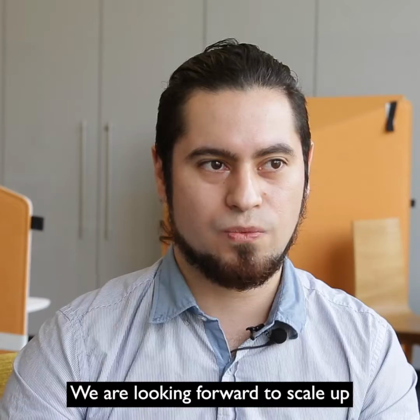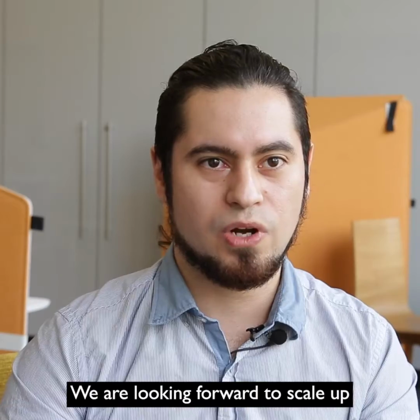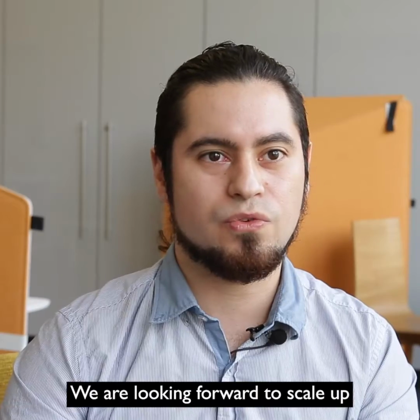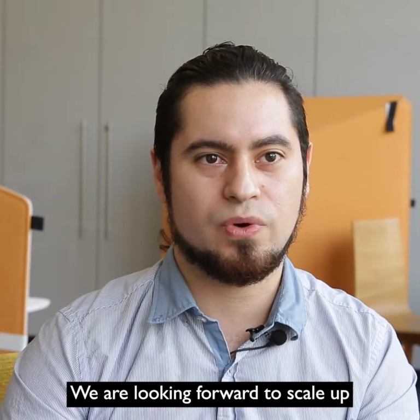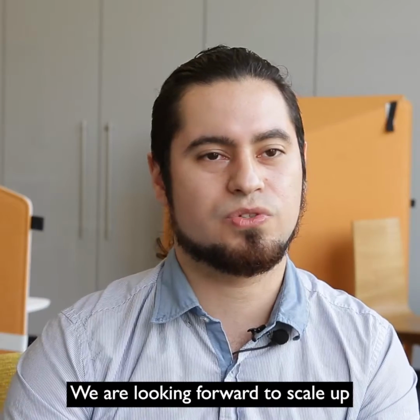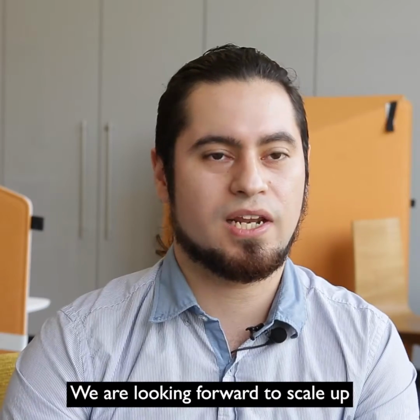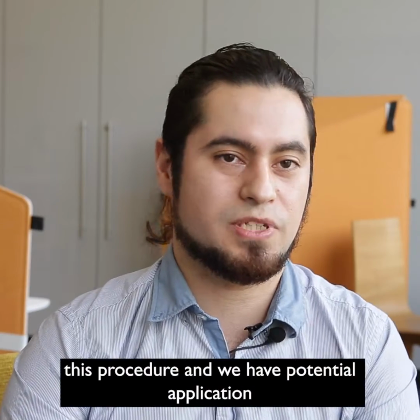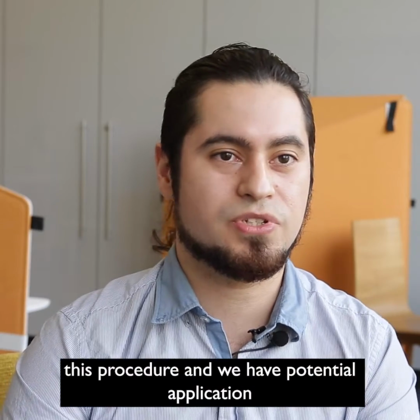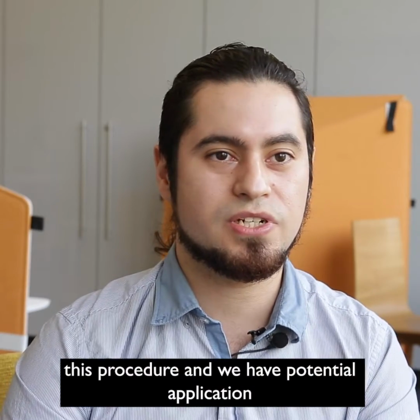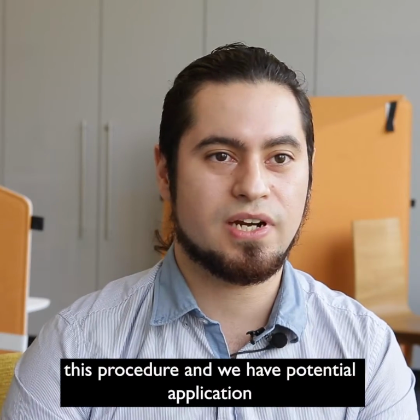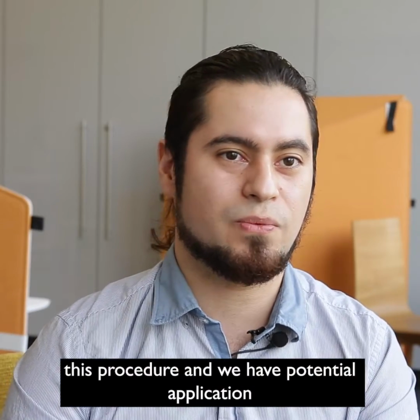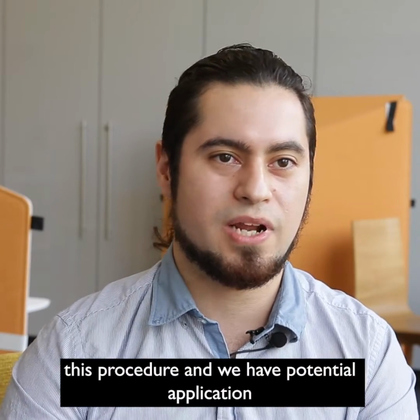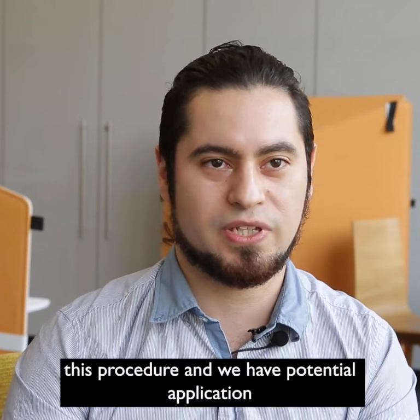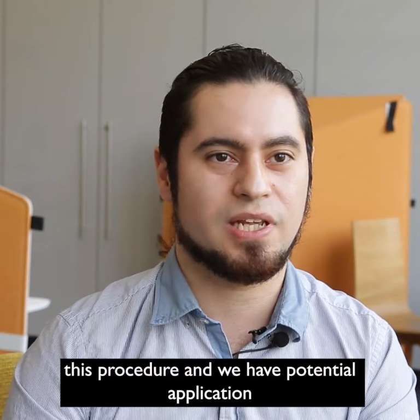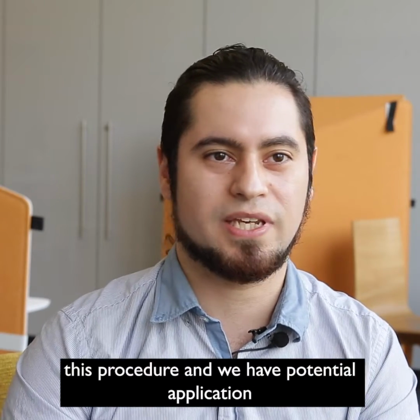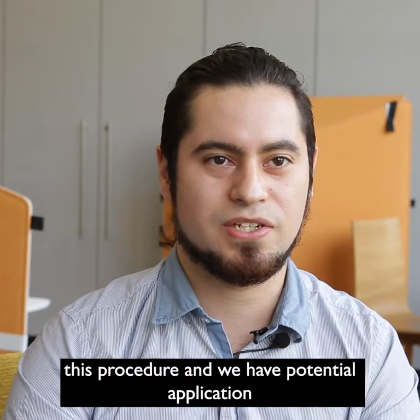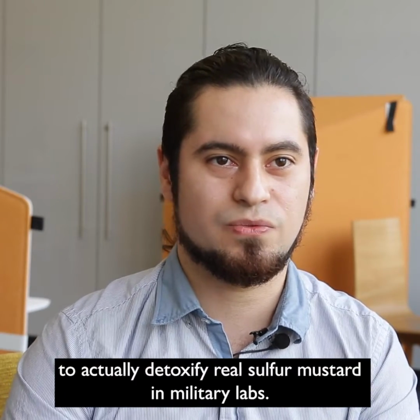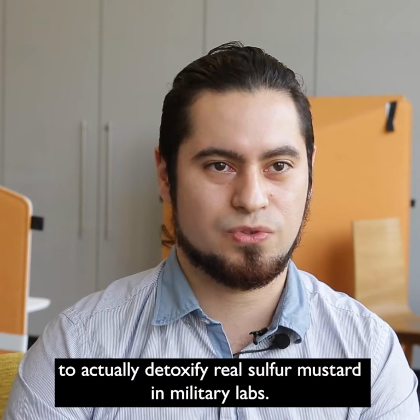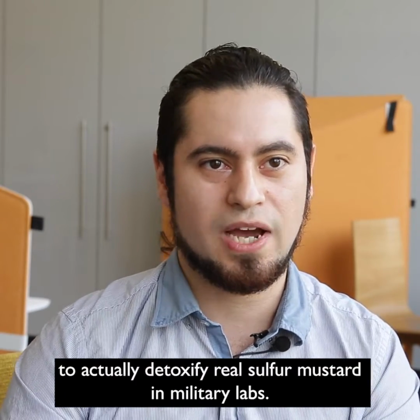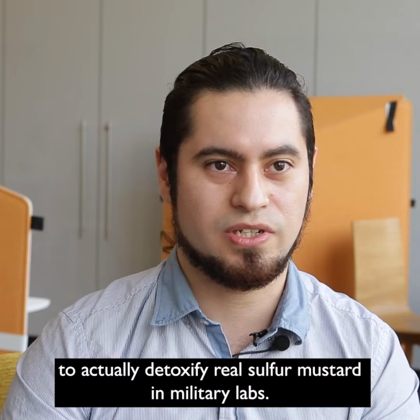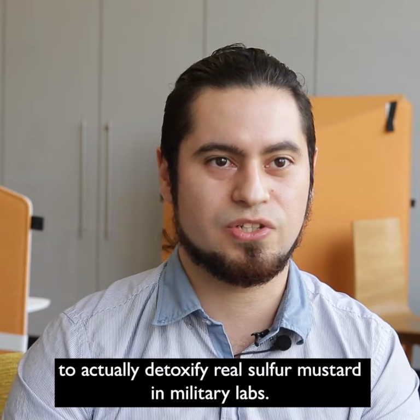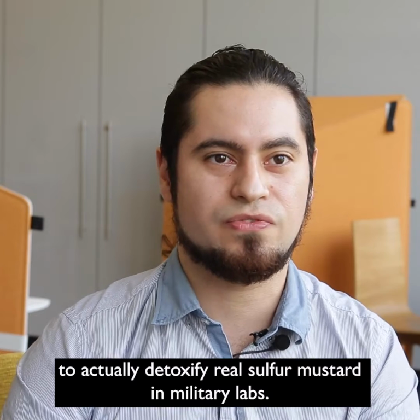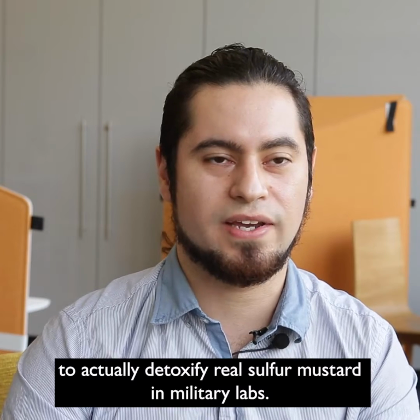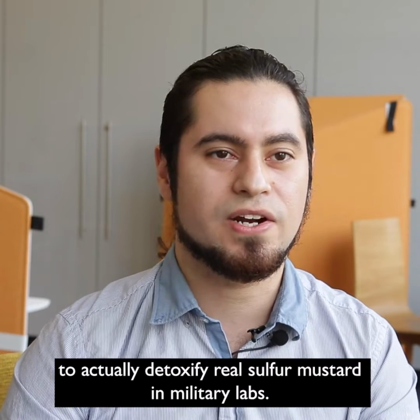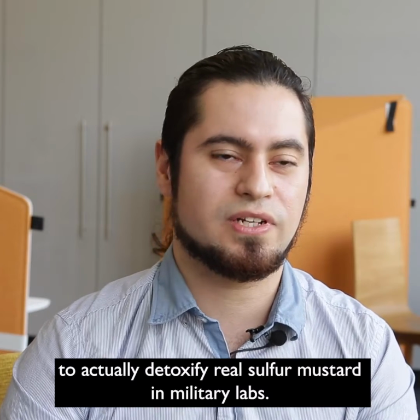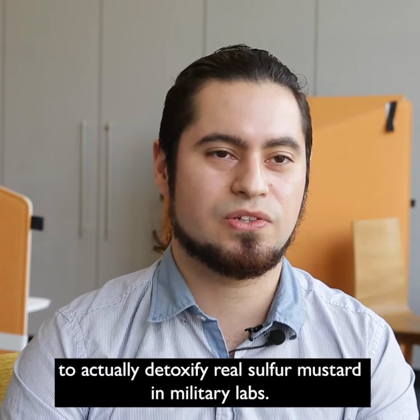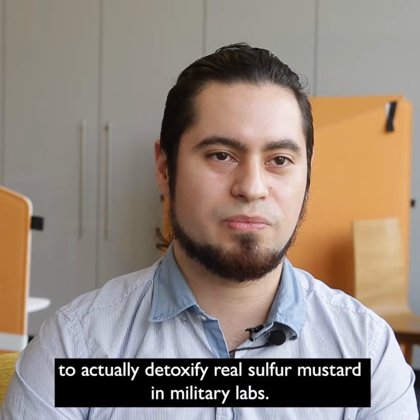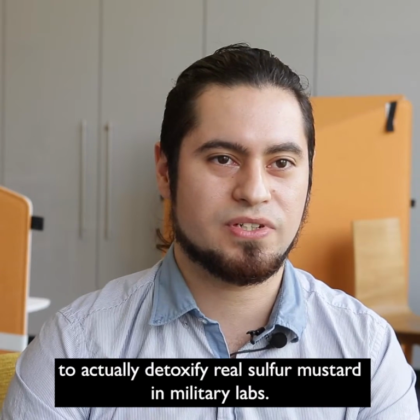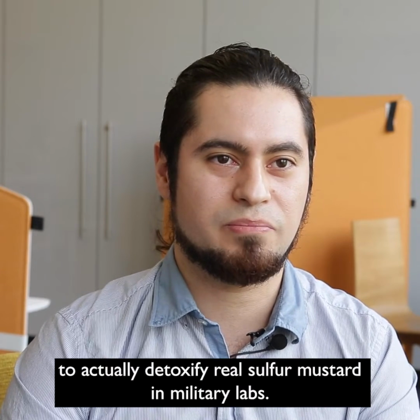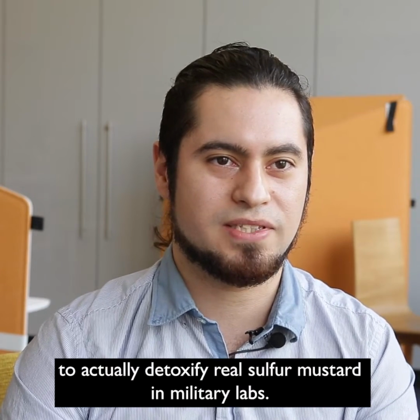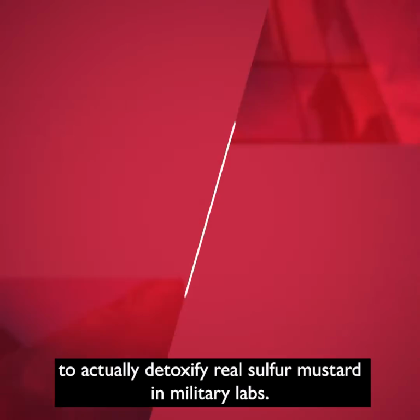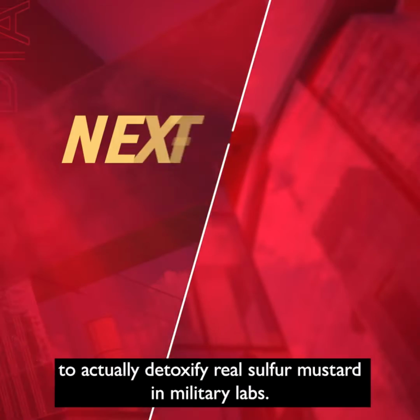We are looking forward to scaling up this procedure, and we have a potential application to actually detoxify real sulfur mustard in military labs.